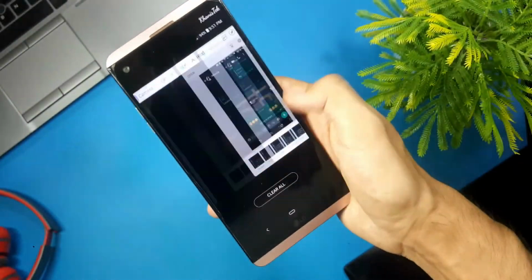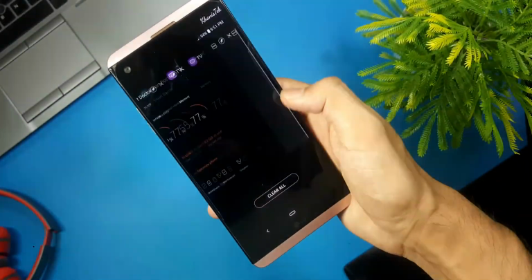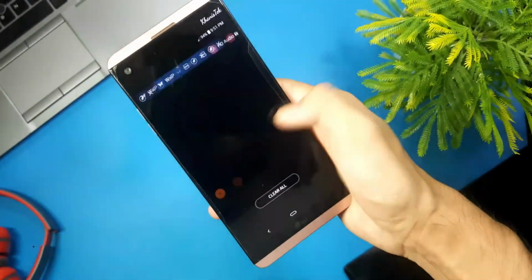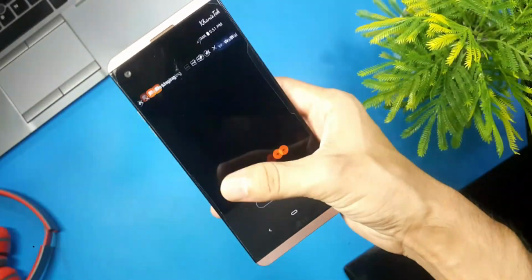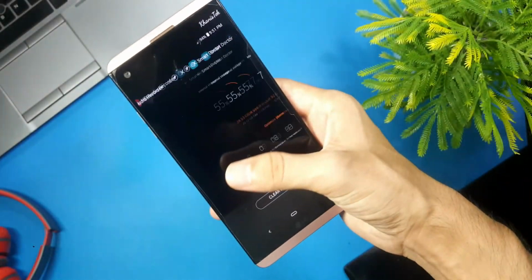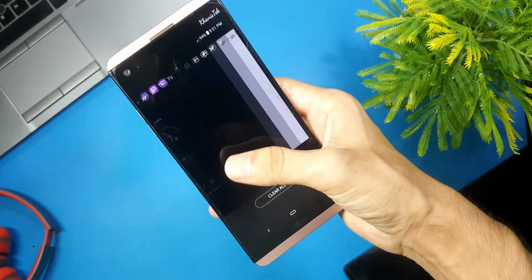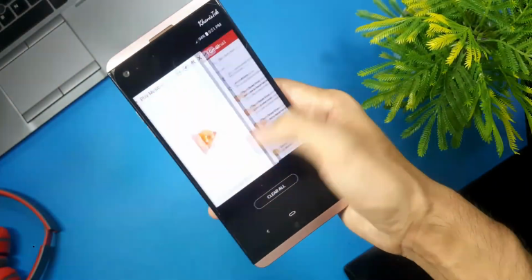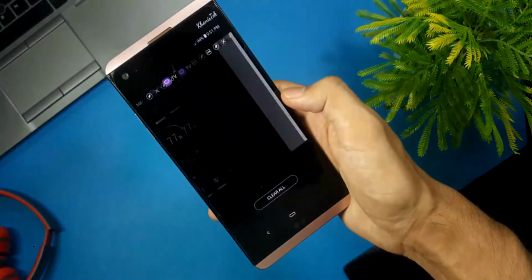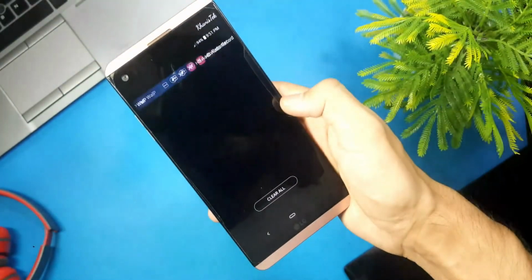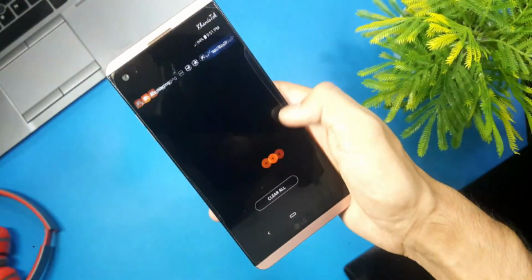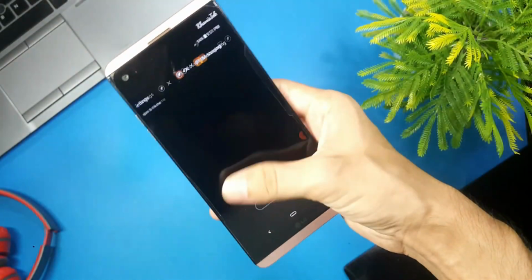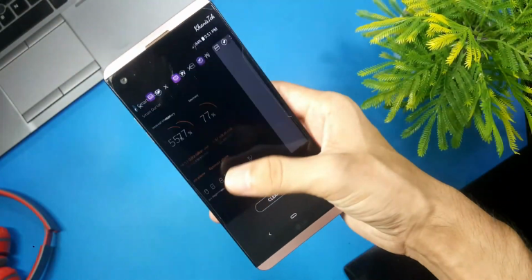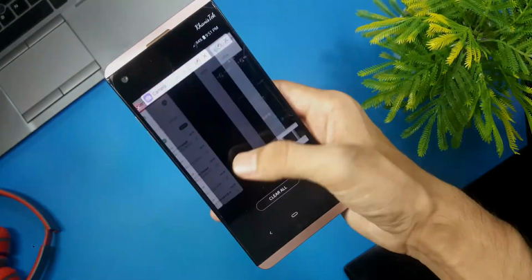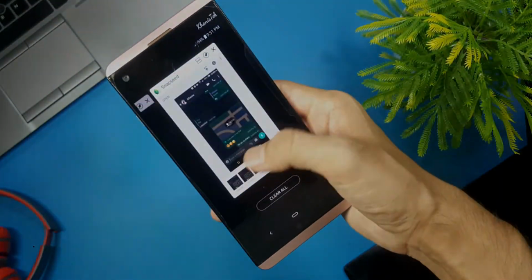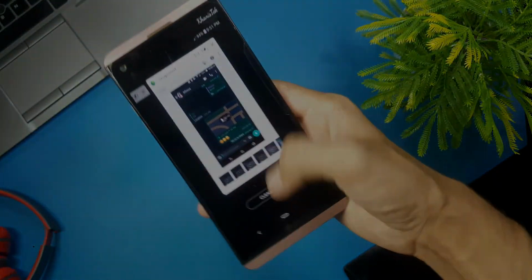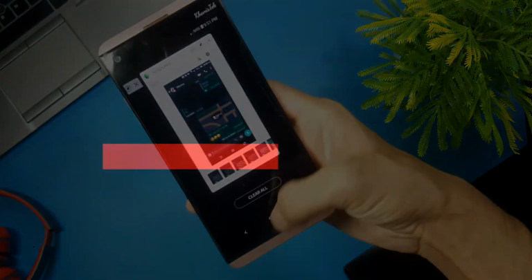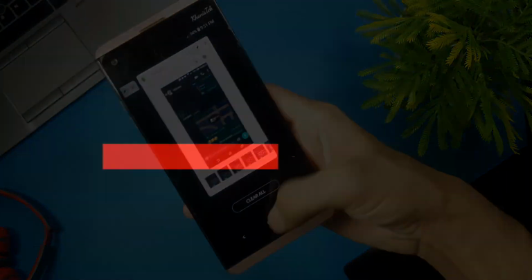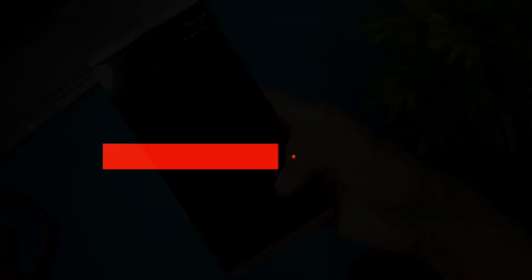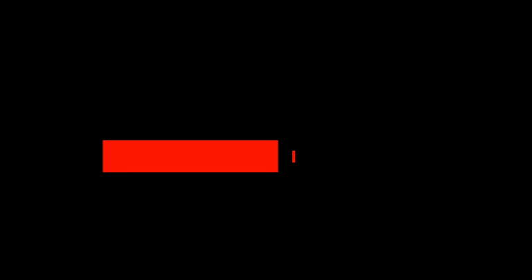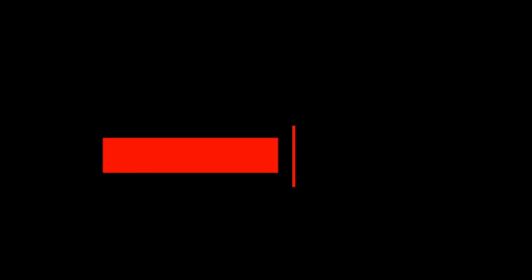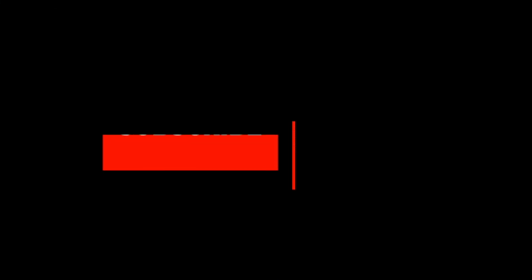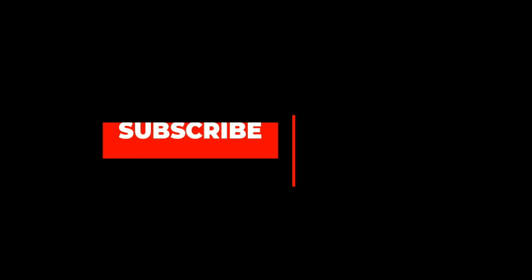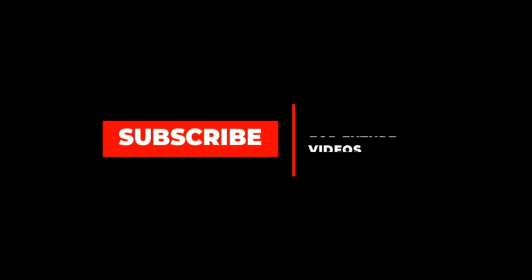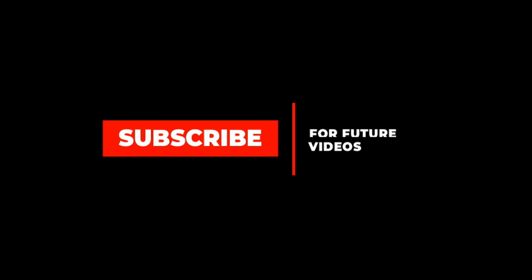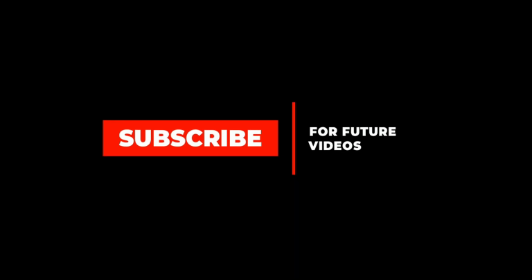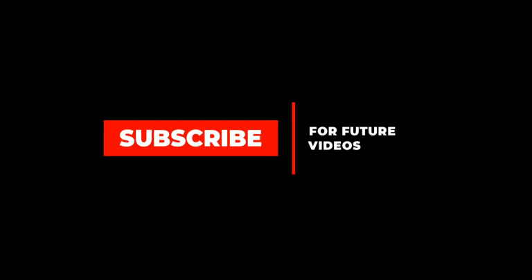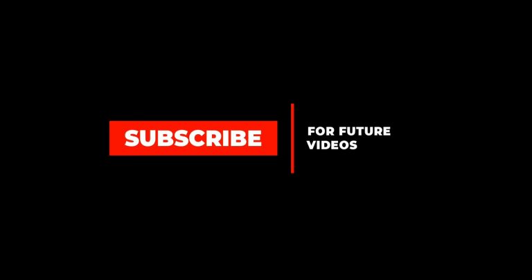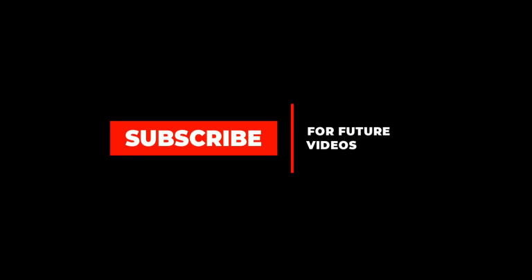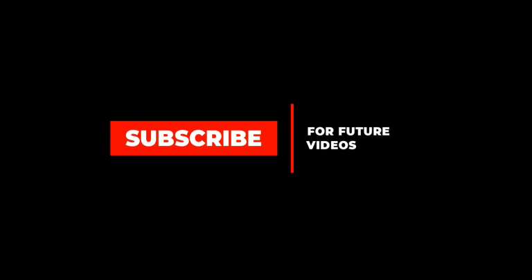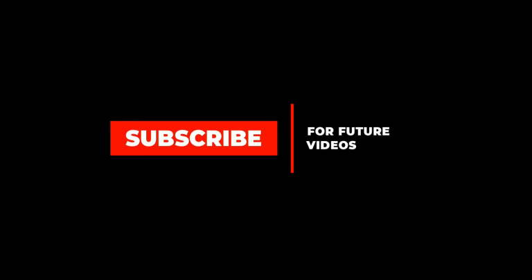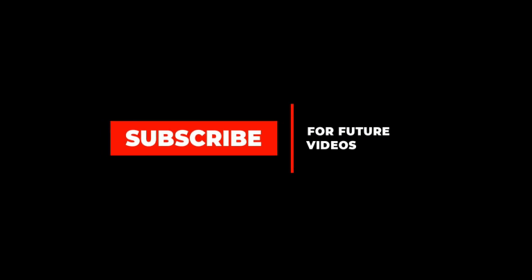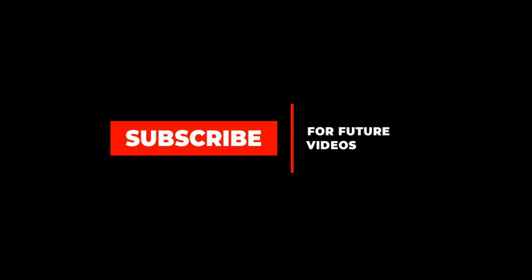Okay guys, if you found this video helpful then make sure to subscribe. Until next time, stay safe and bye.